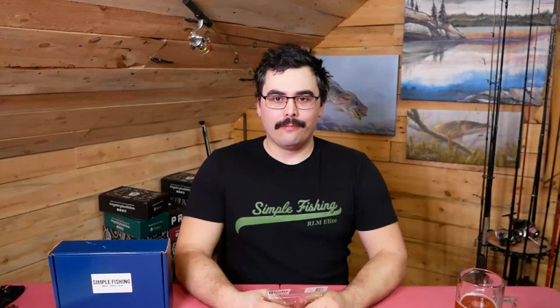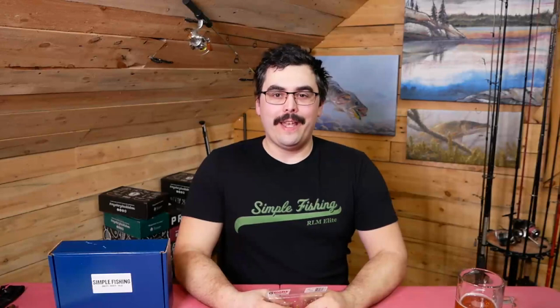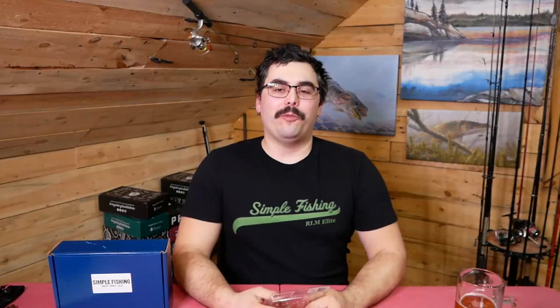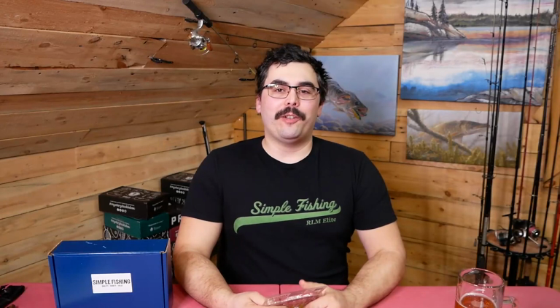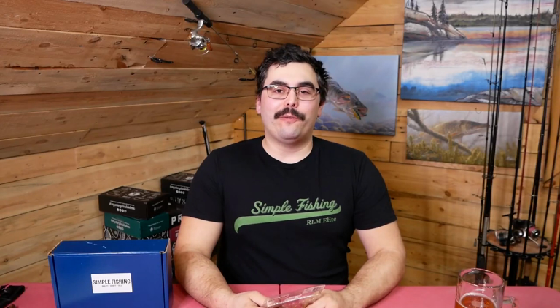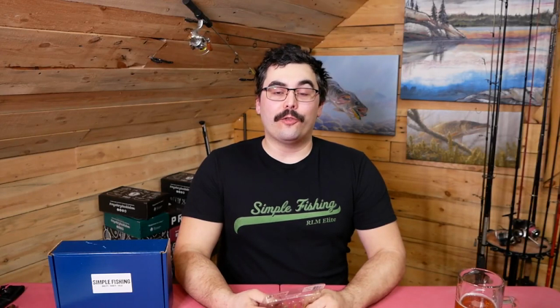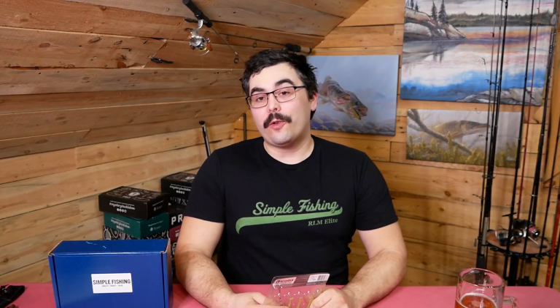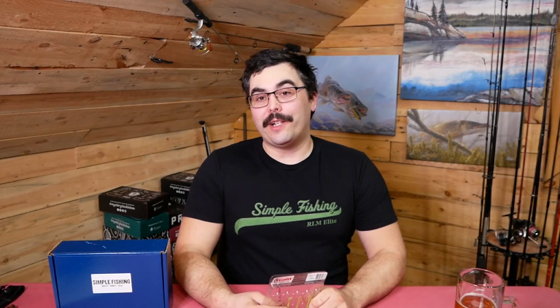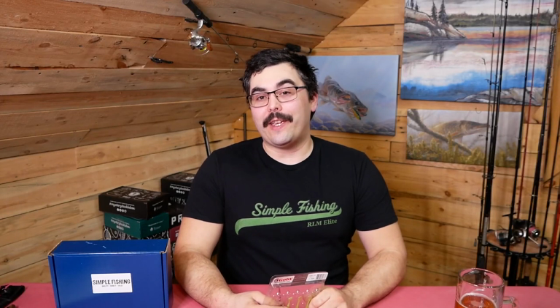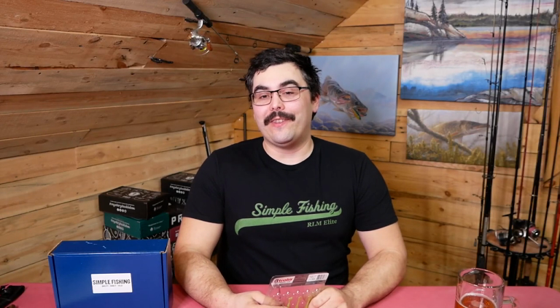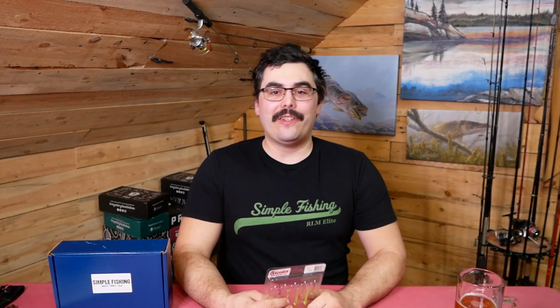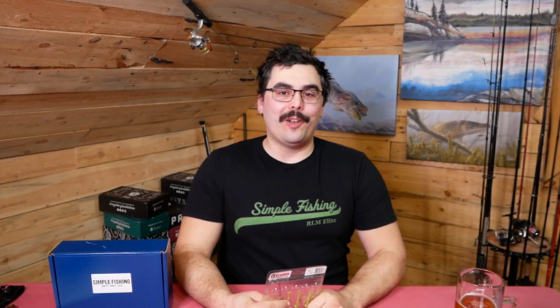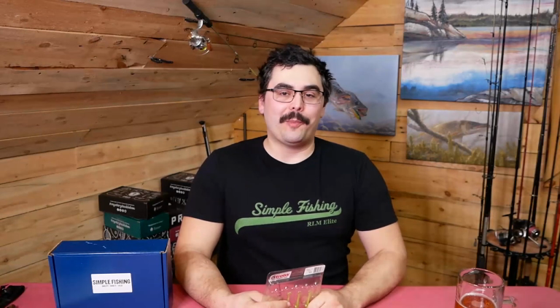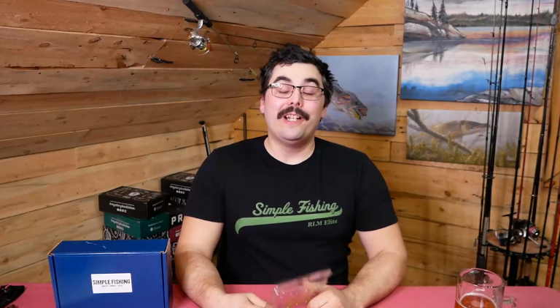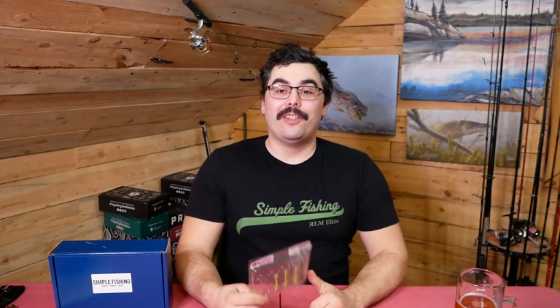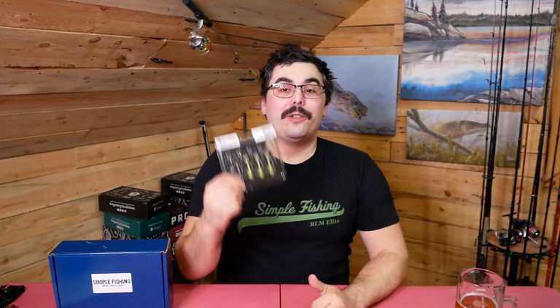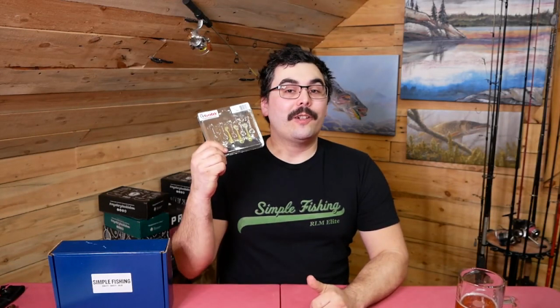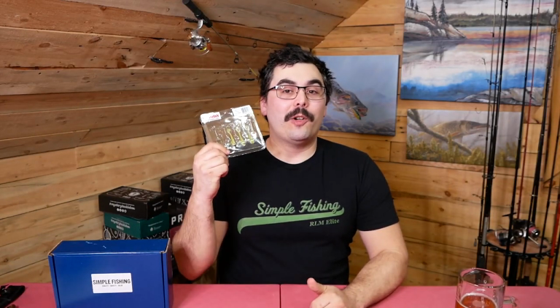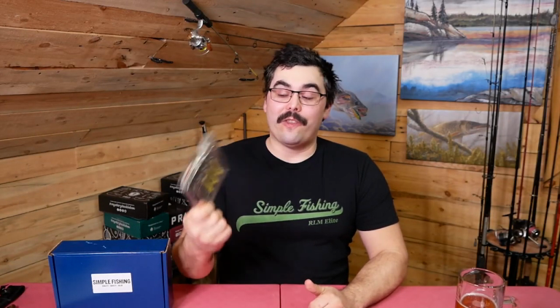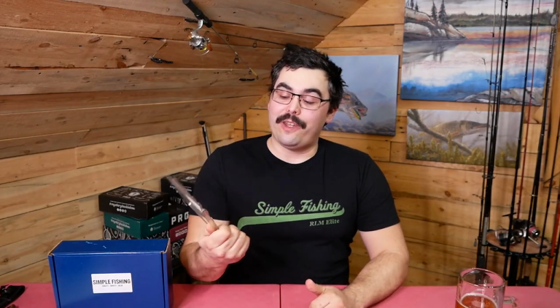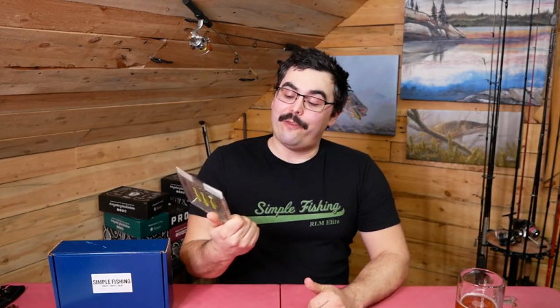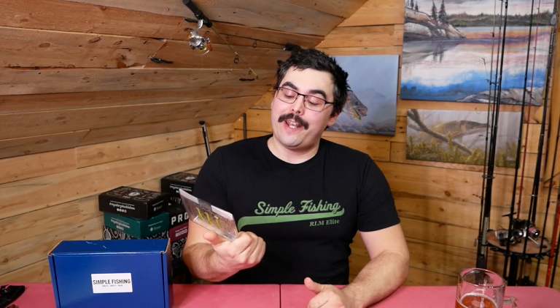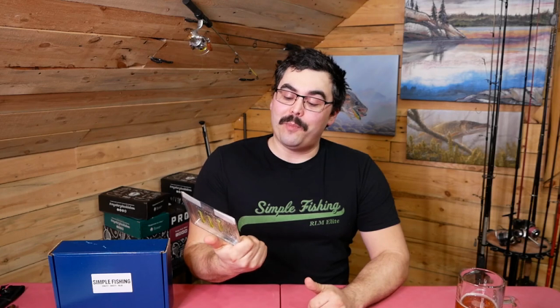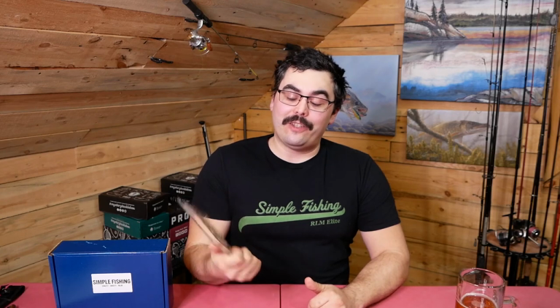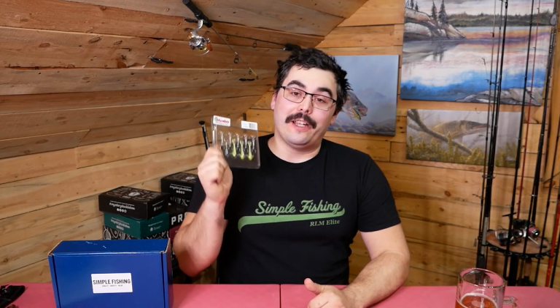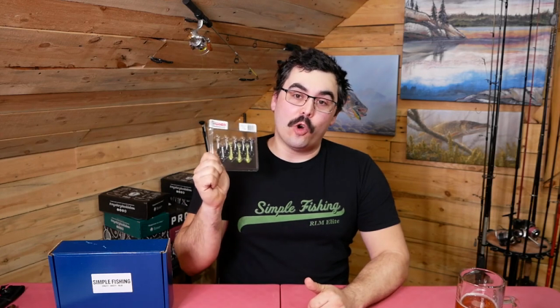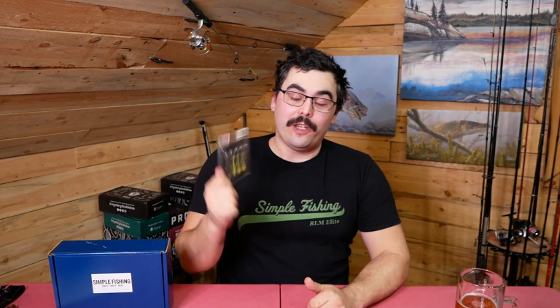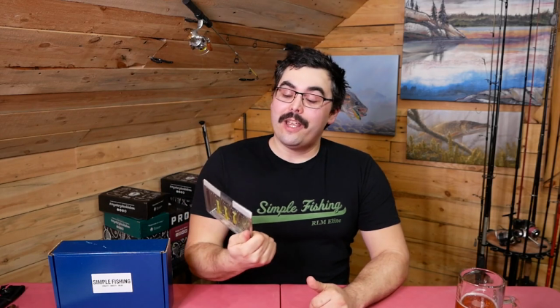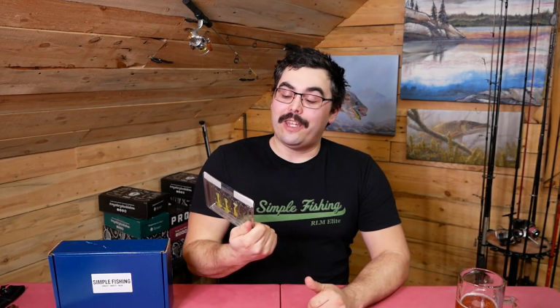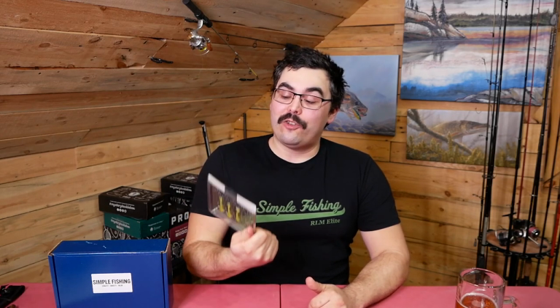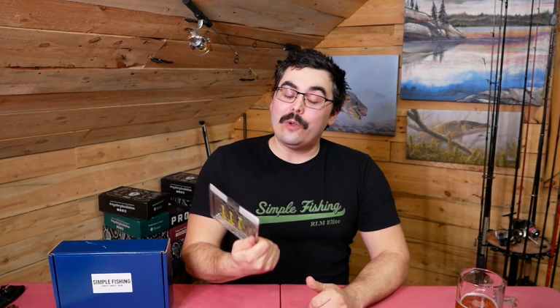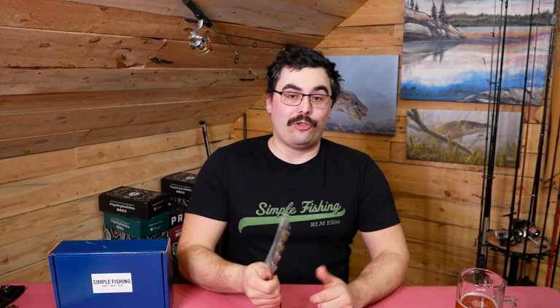Hey everybody, I'm here for True North Wilds and this is The Hookup. Today I want to talk about the Fanatic Baits Gobi in 2 inch.